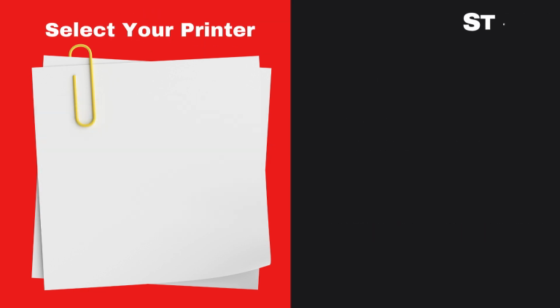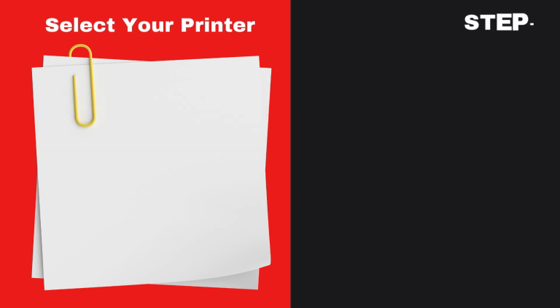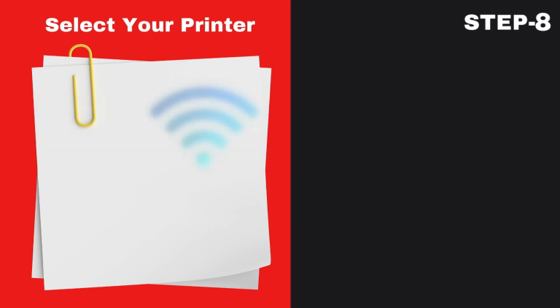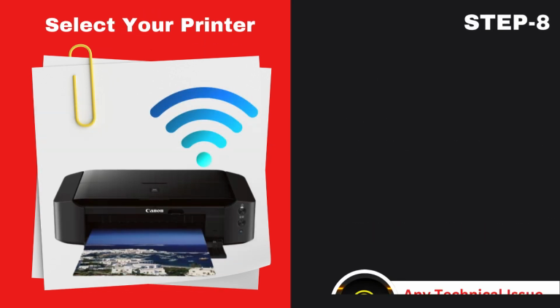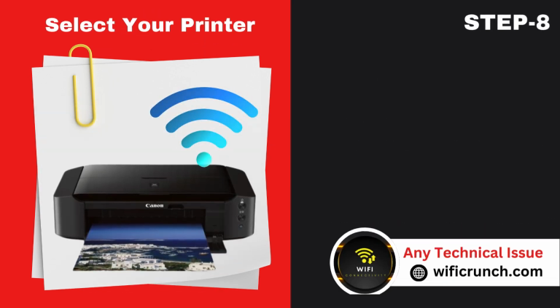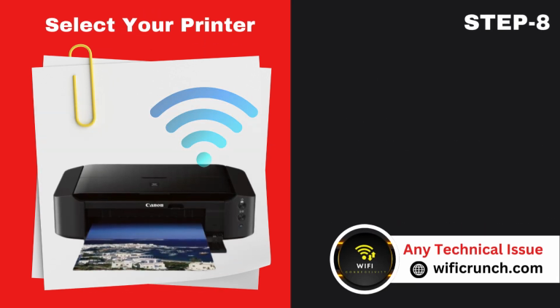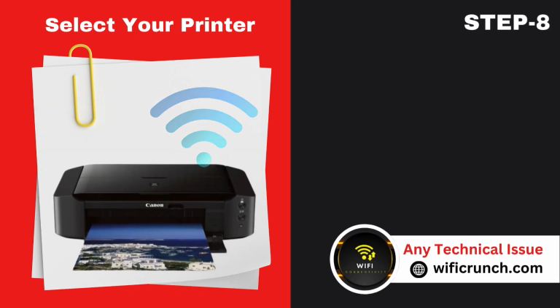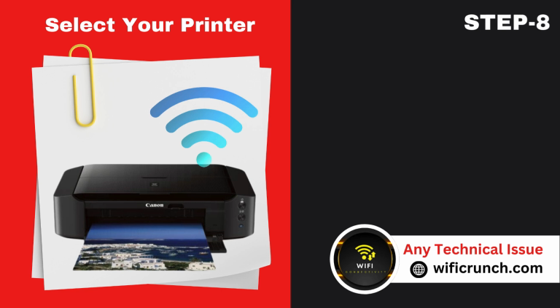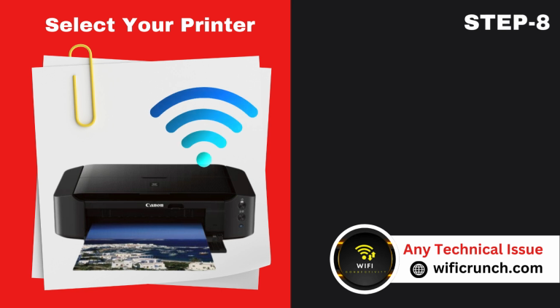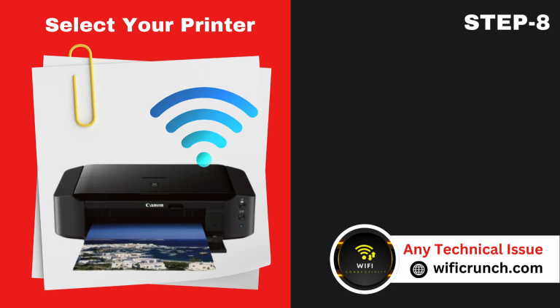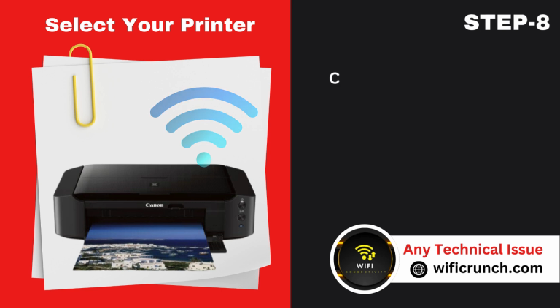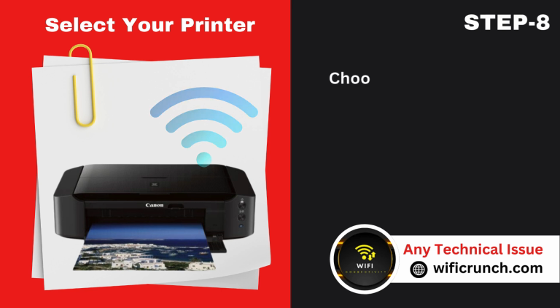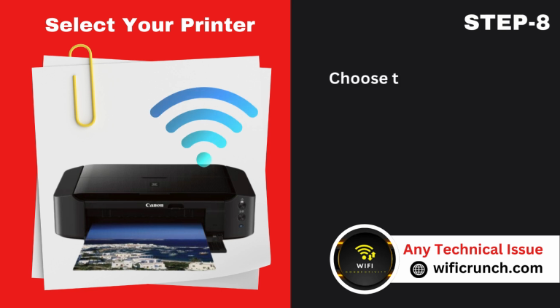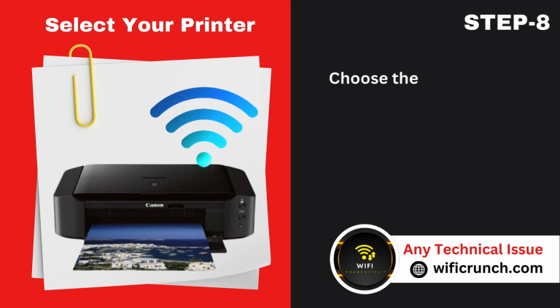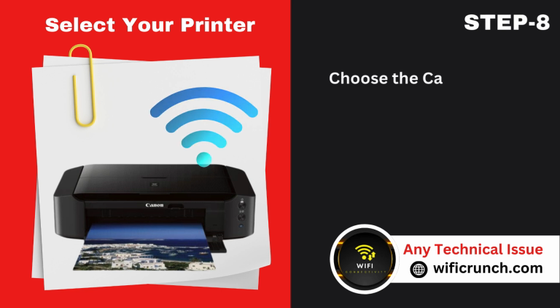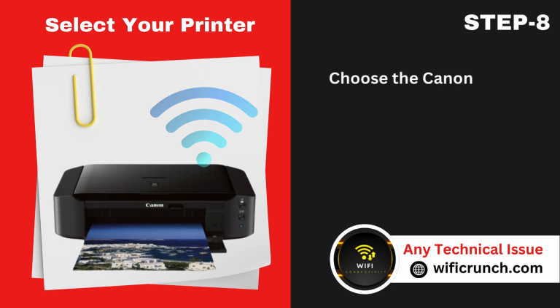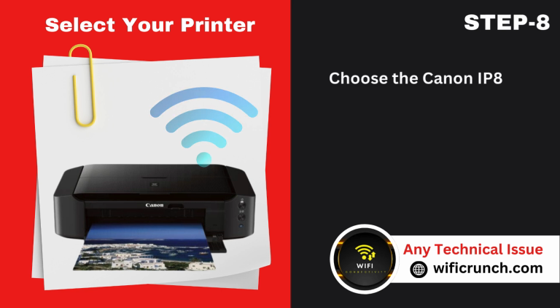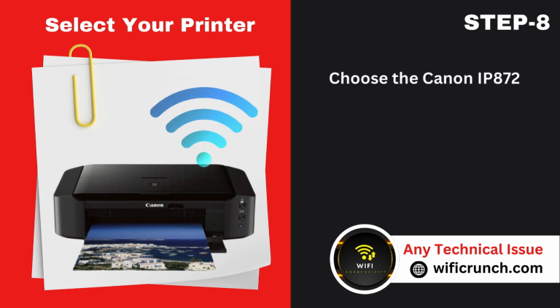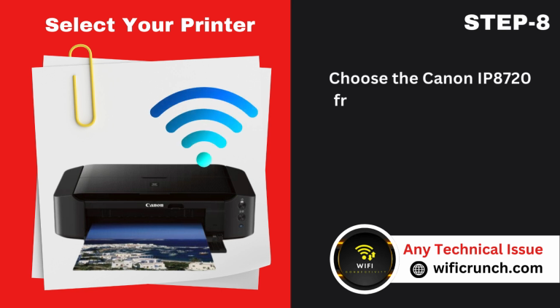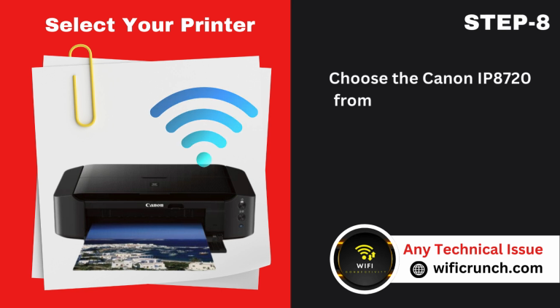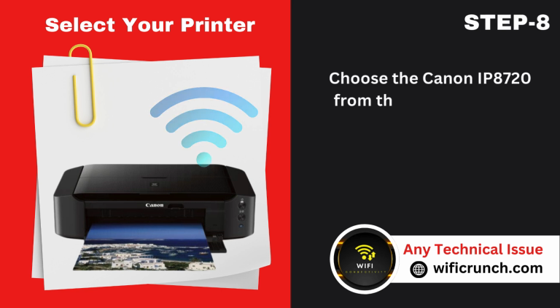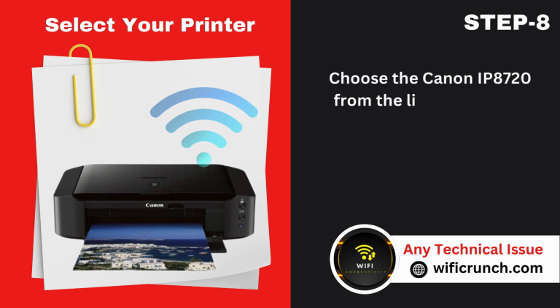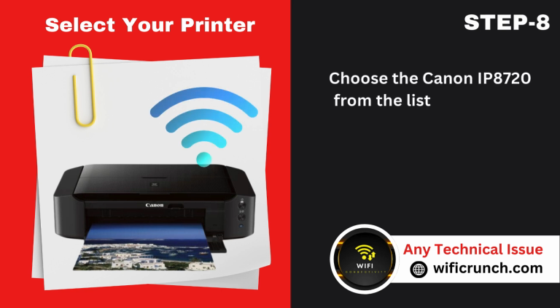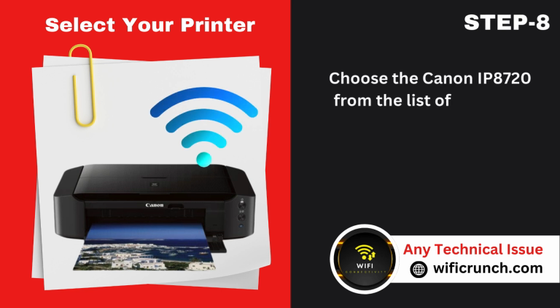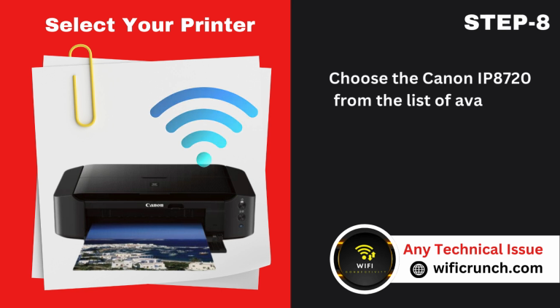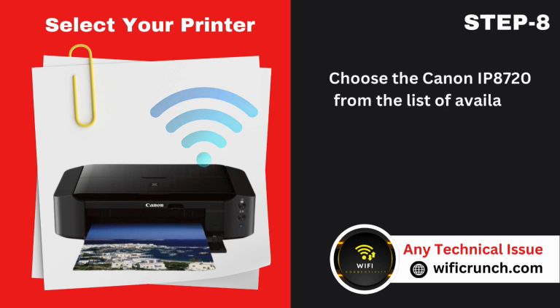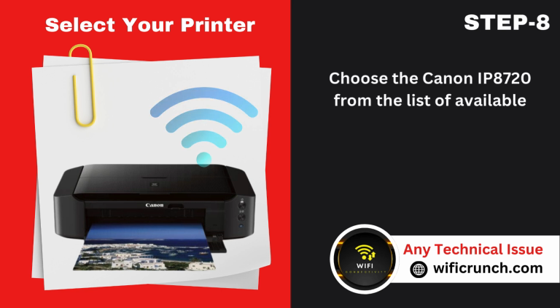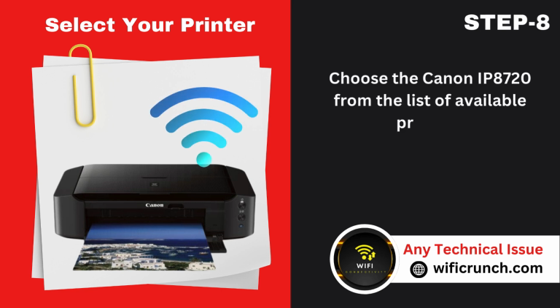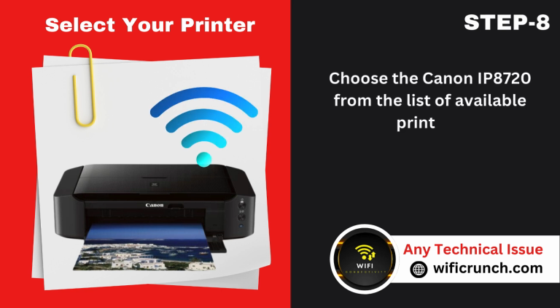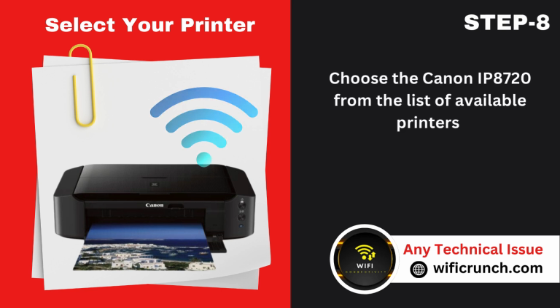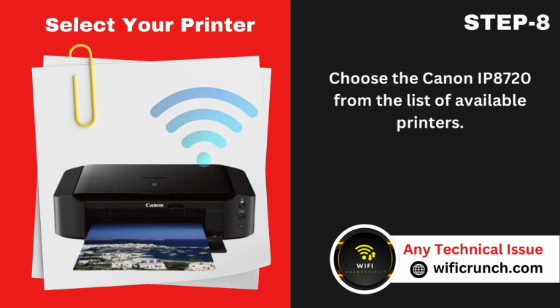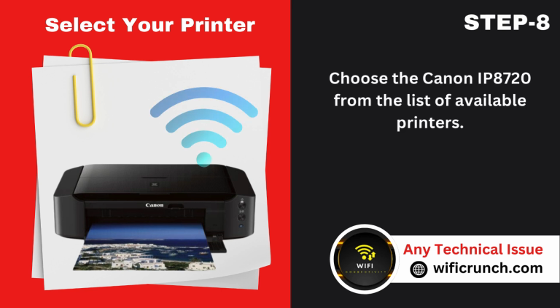Step 8: Select your printer. Choose the Canon IP8720 from the list of available printers.